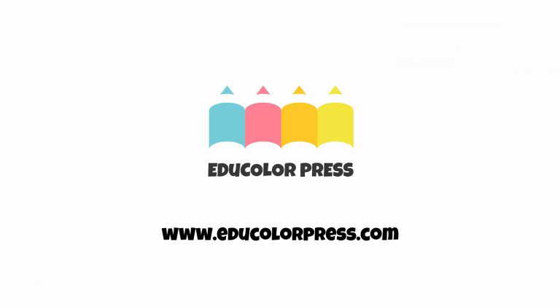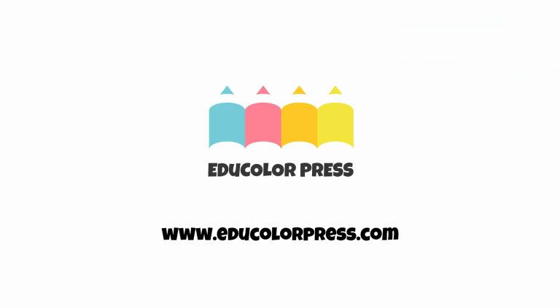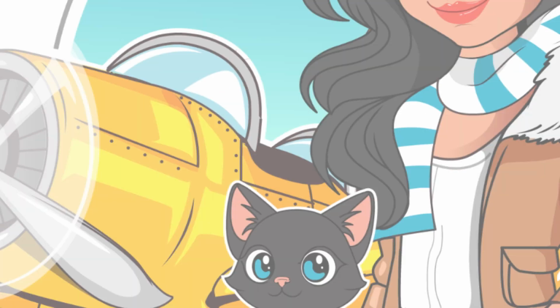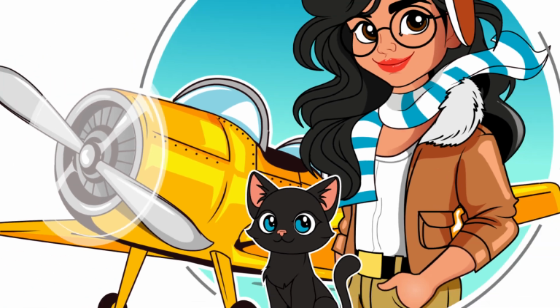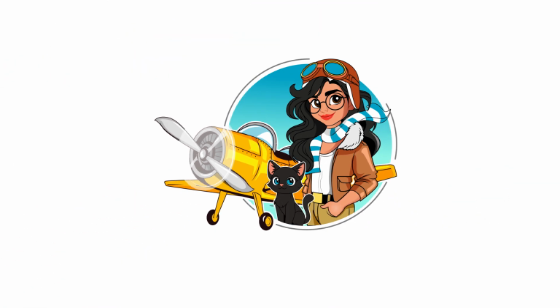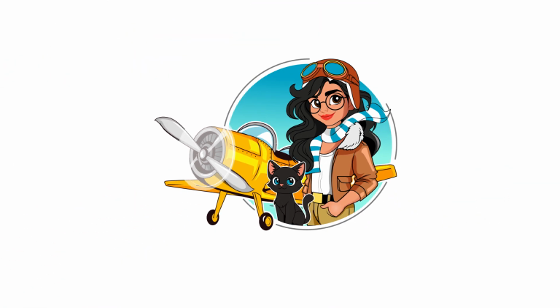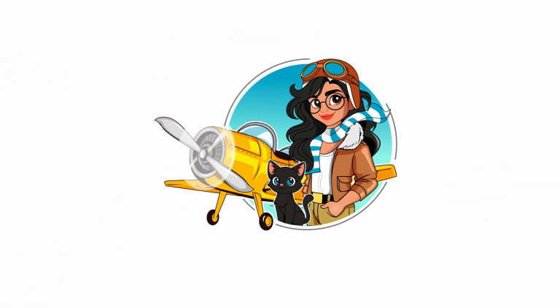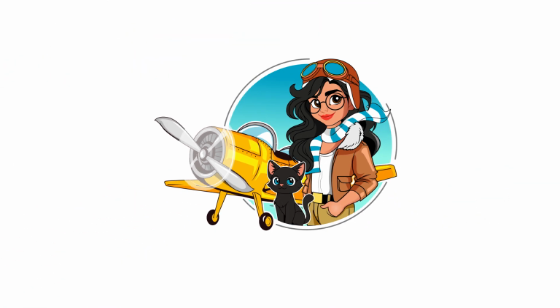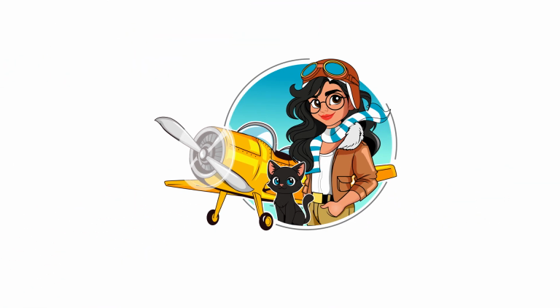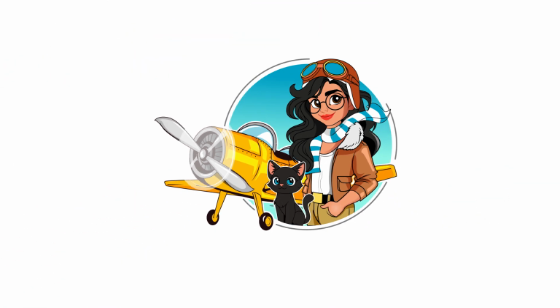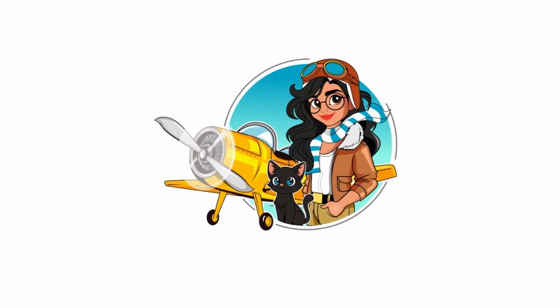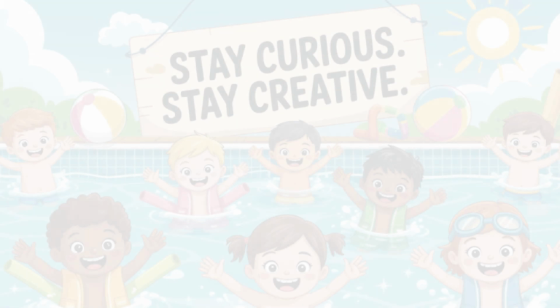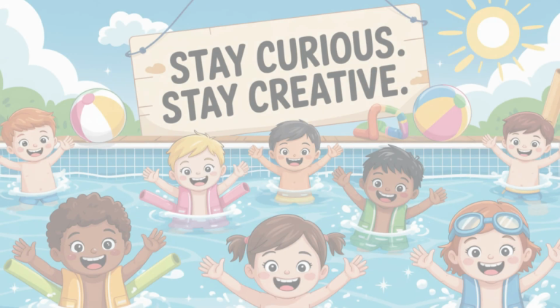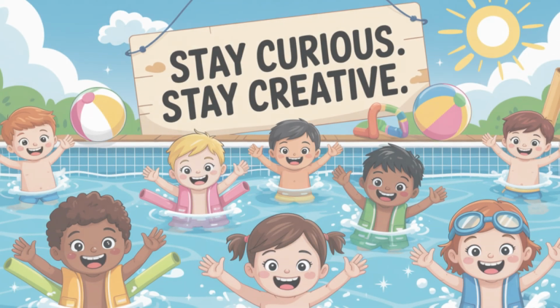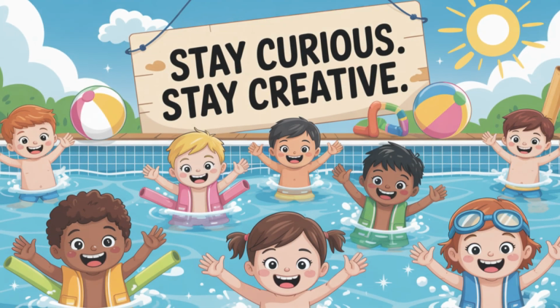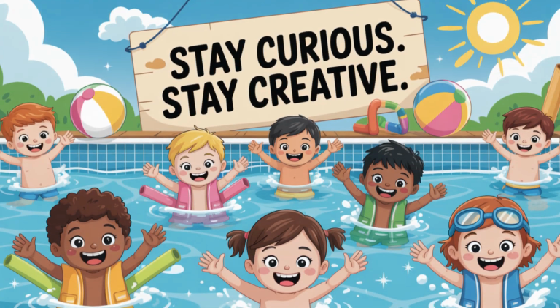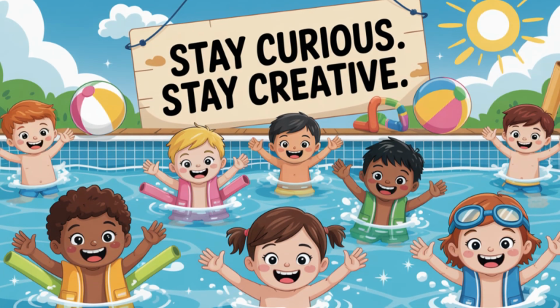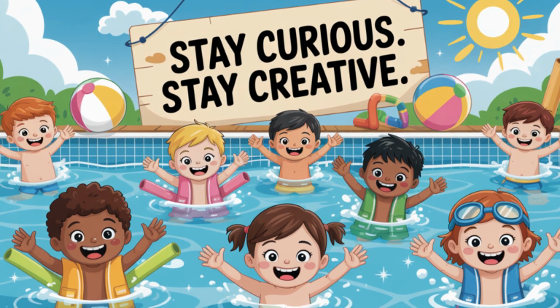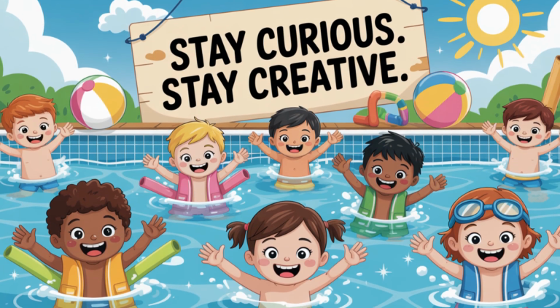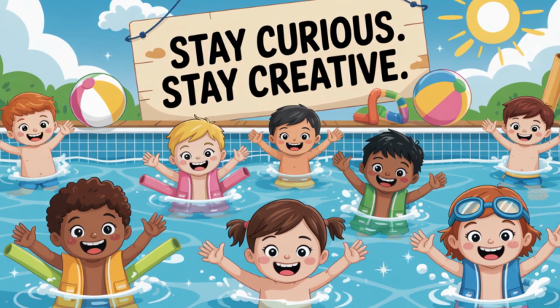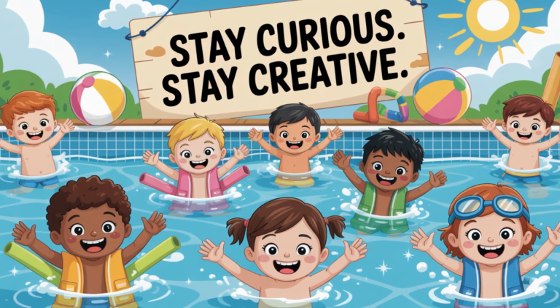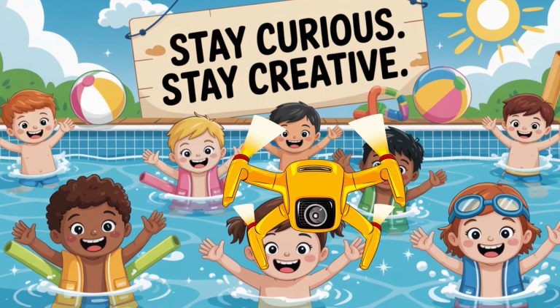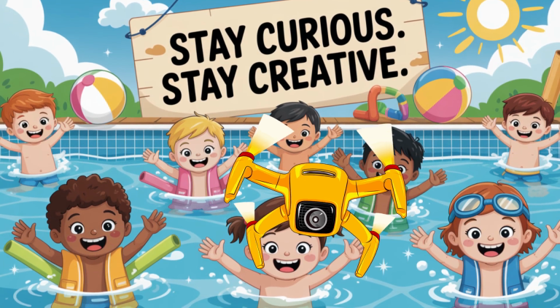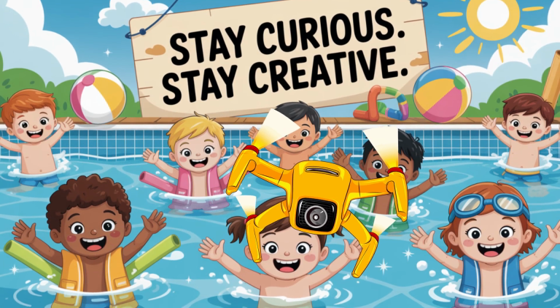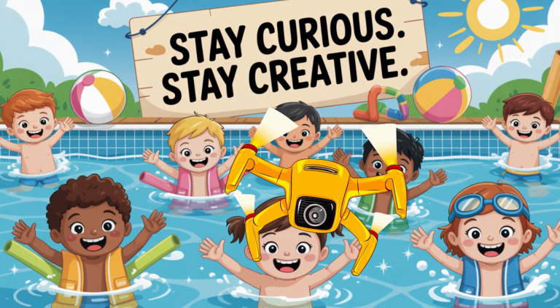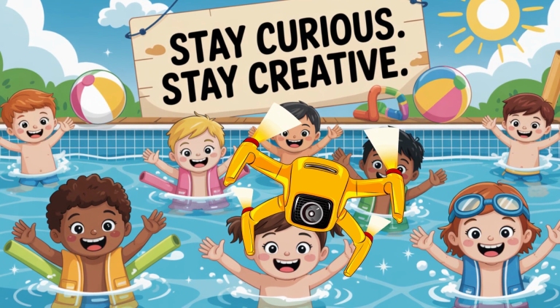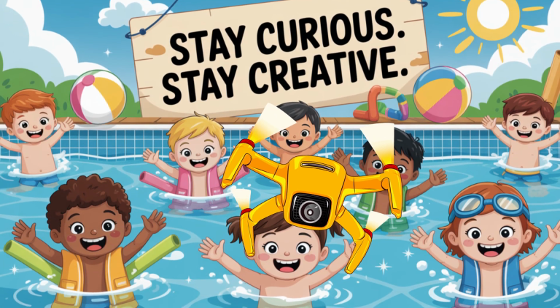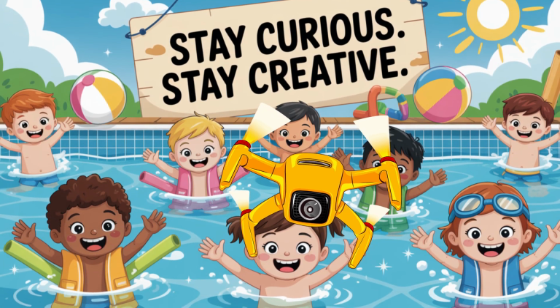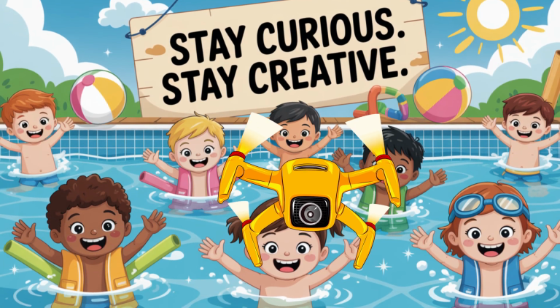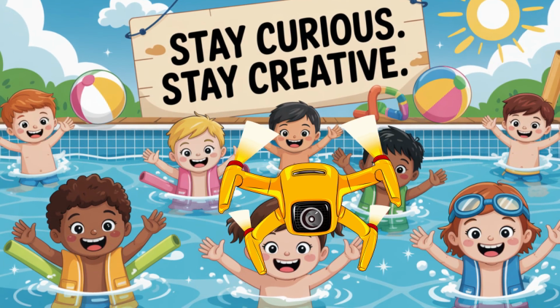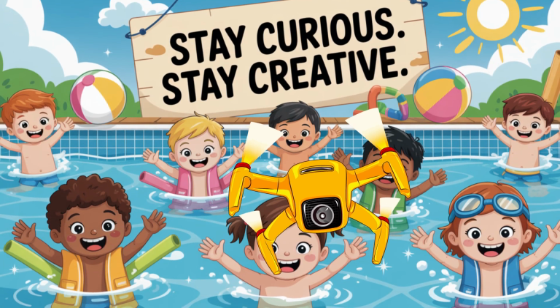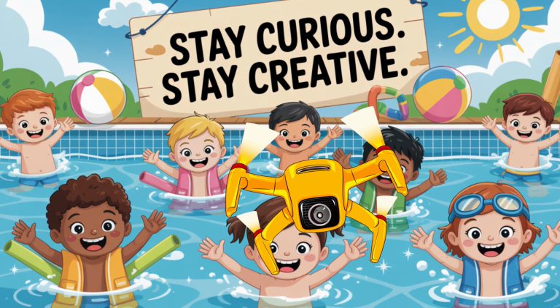This has been Skyfire STEM. Stay curious, stay creative, and always keep scanning for knowledge. Skyfire out.